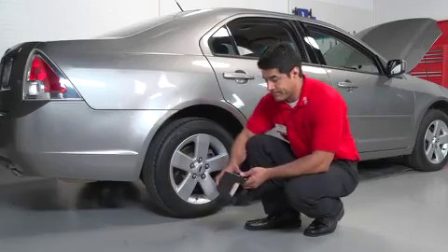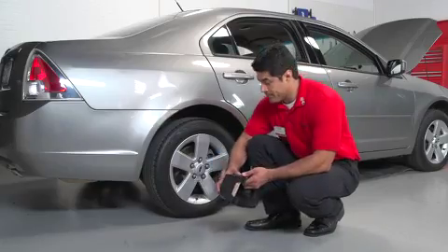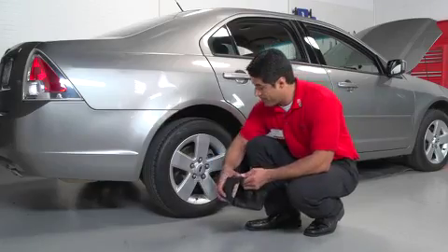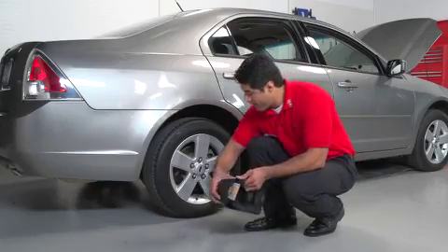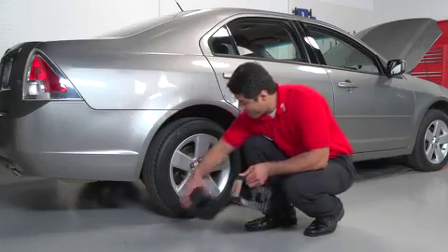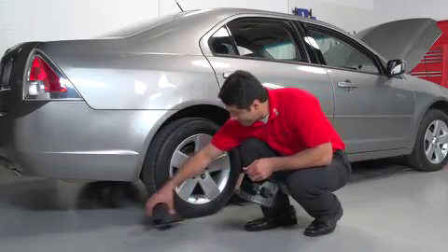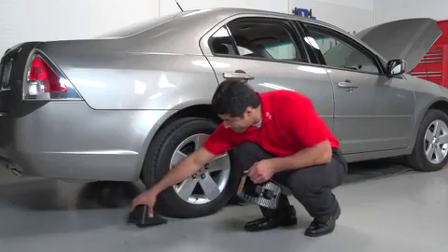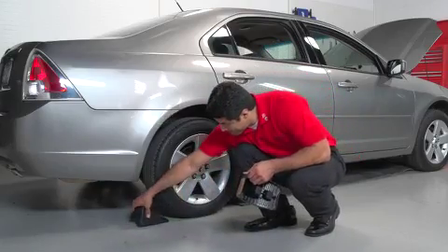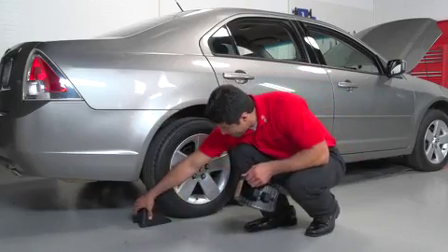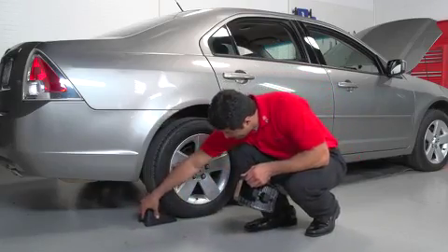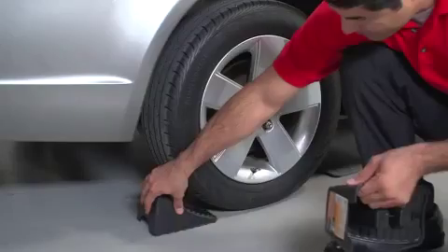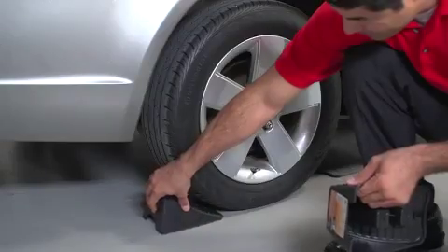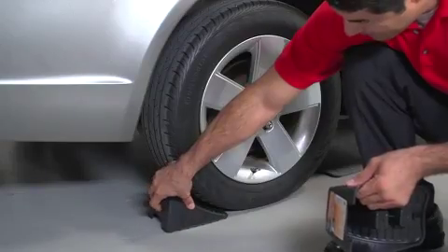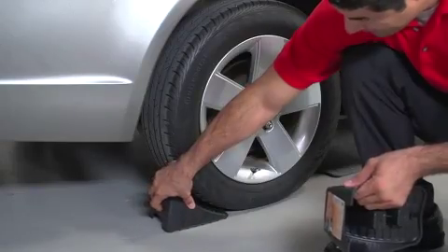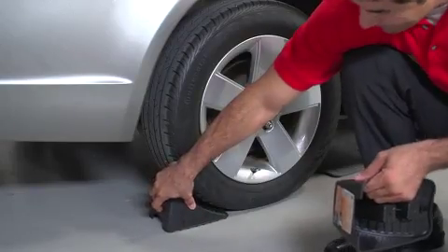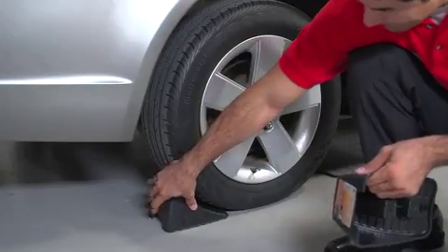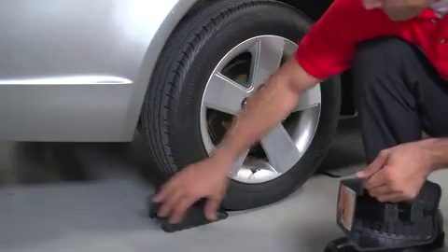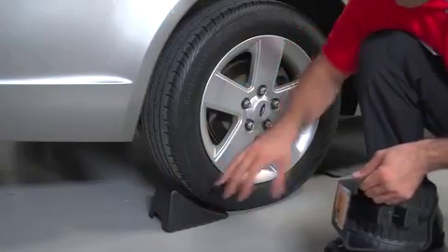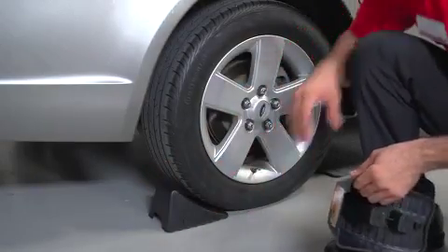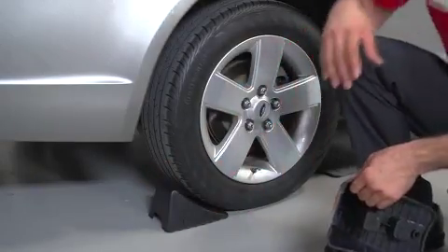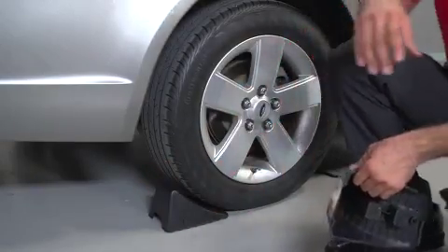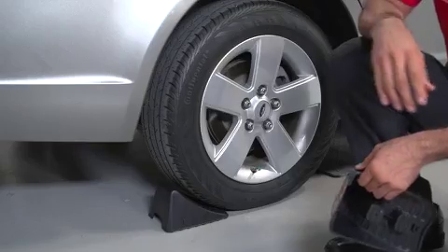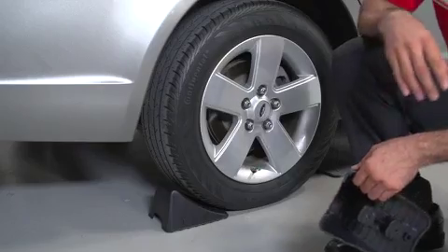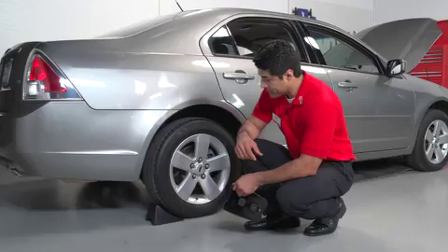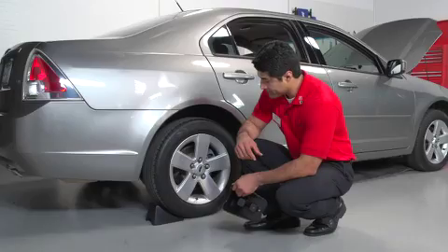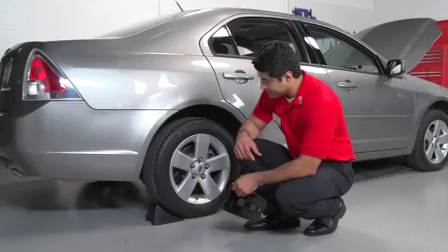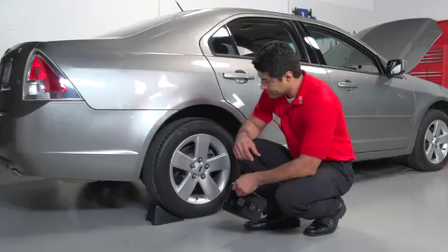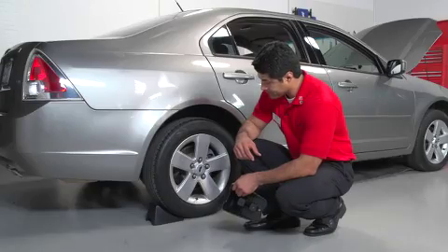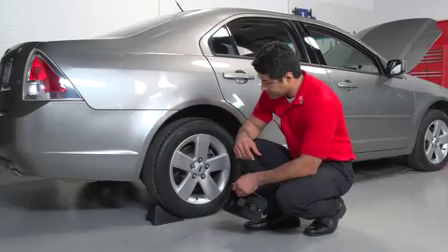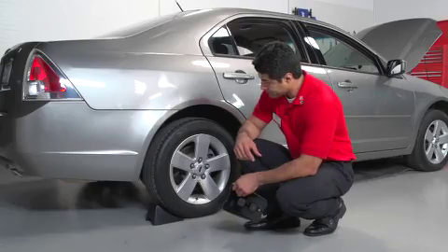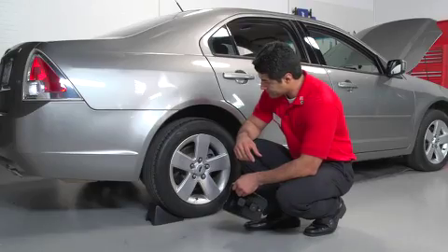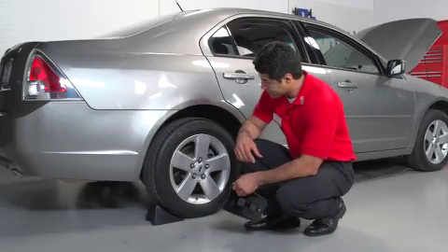And before you begin work, be sure the vehicle is parked in a level area and that the wheels are chalked to prevent any unintentional movement.